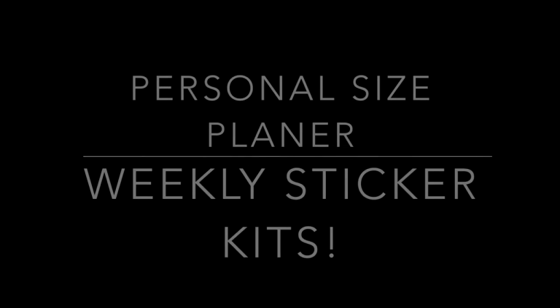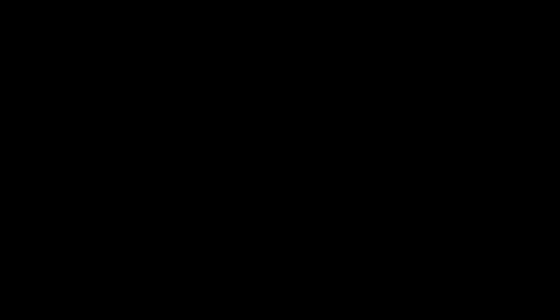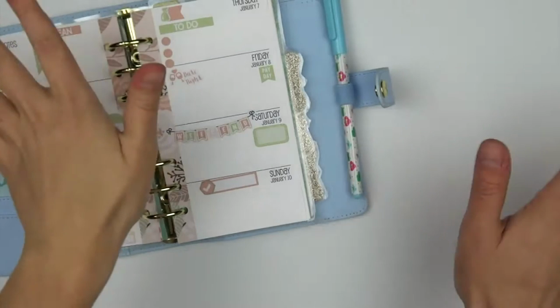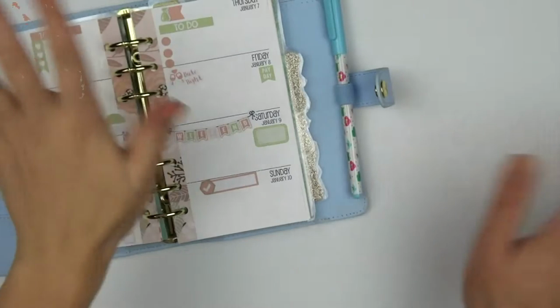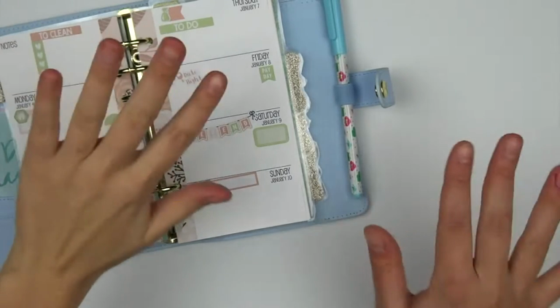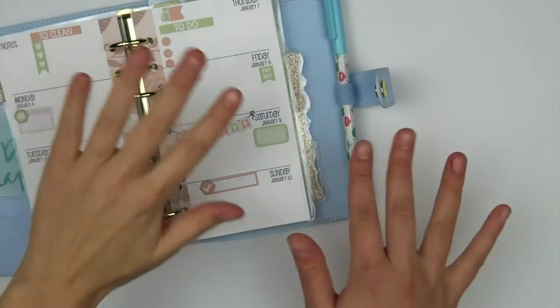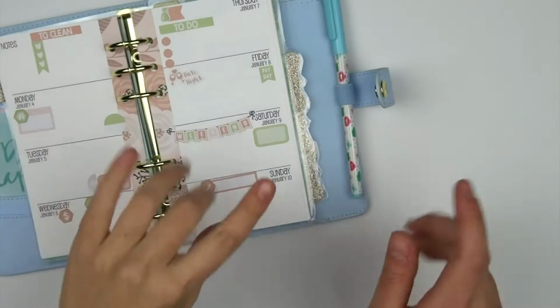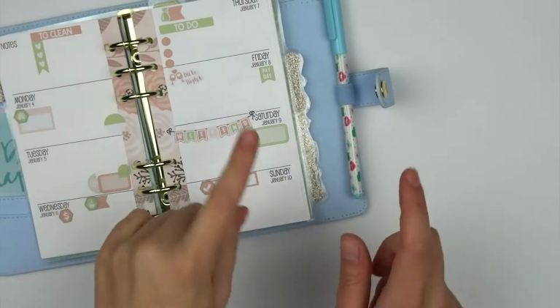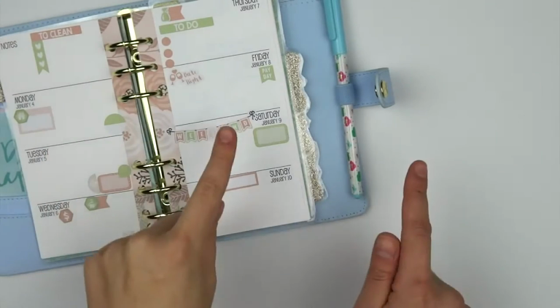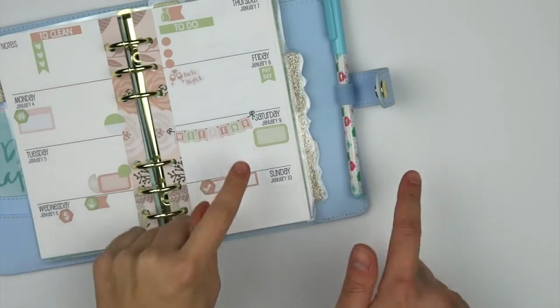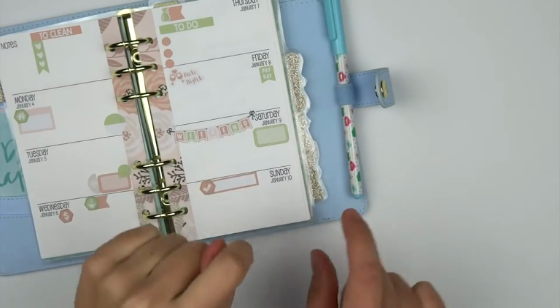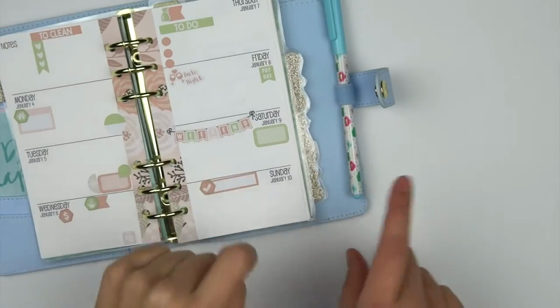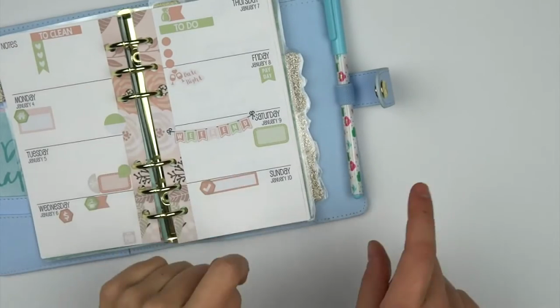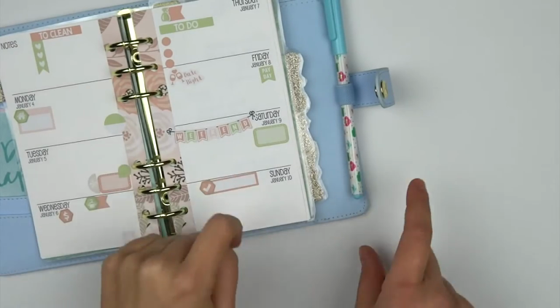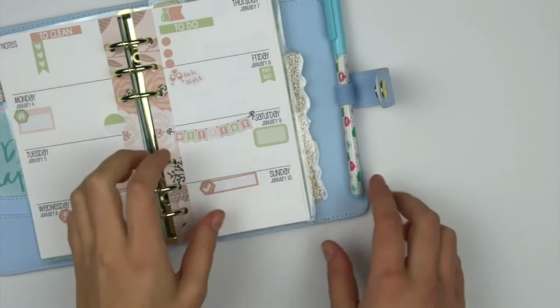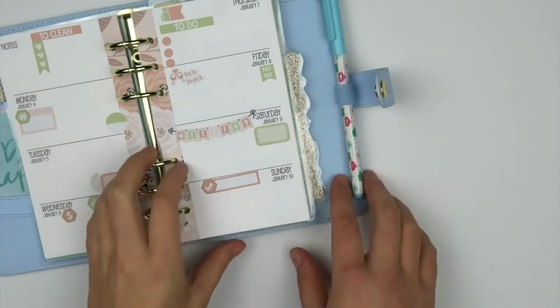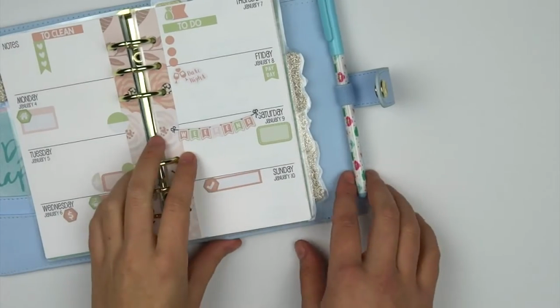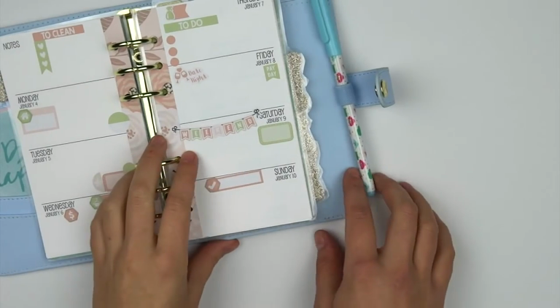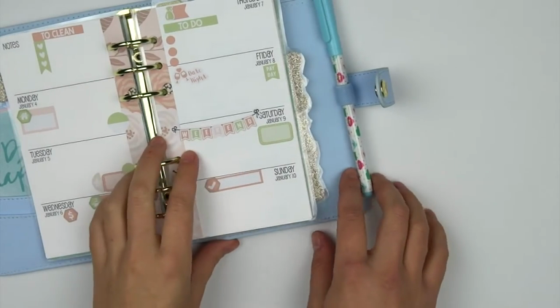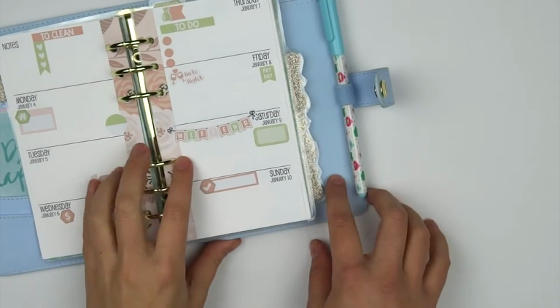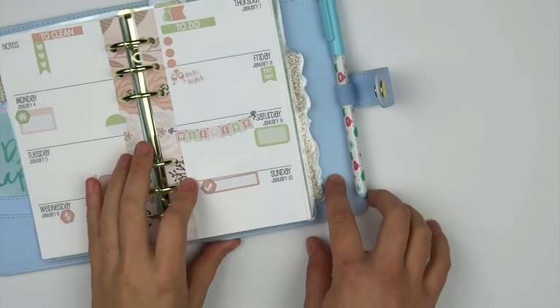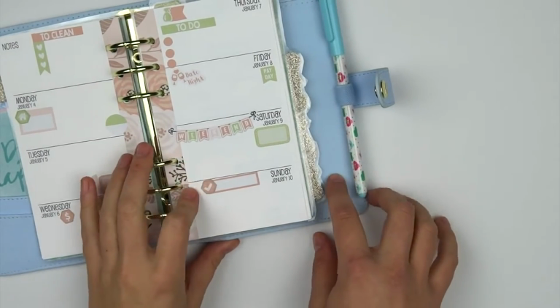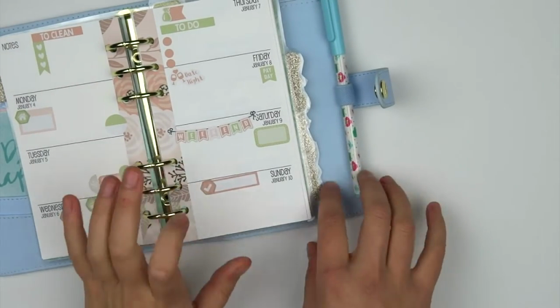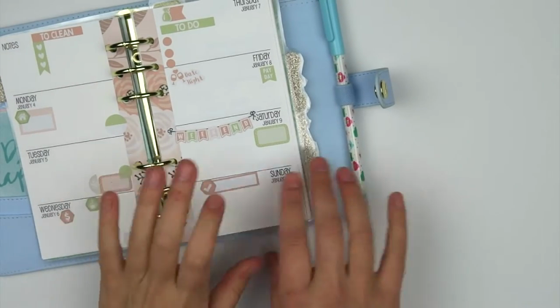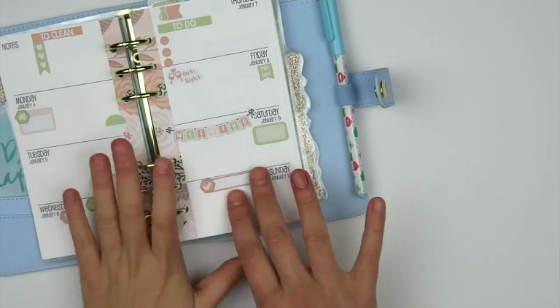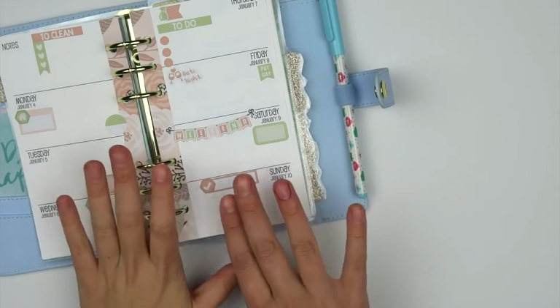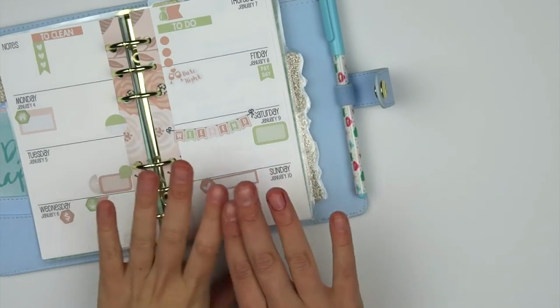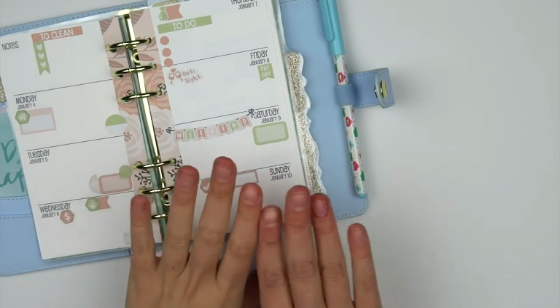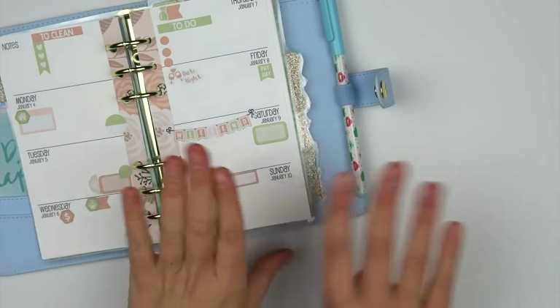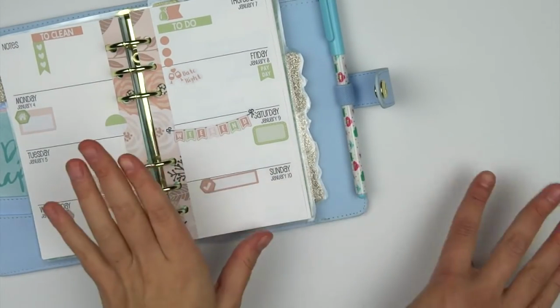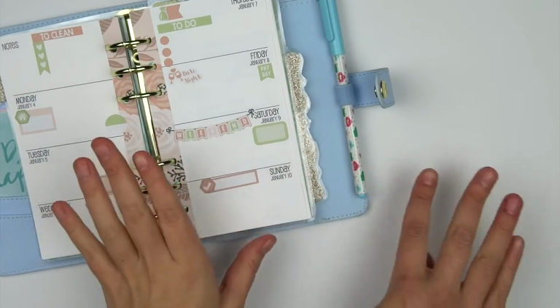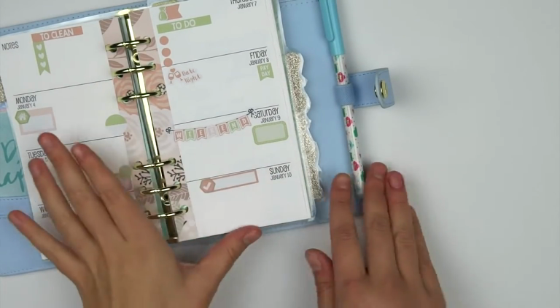Hi everyone, I just wanted to do a quick video kind of showing you guys our new kits.